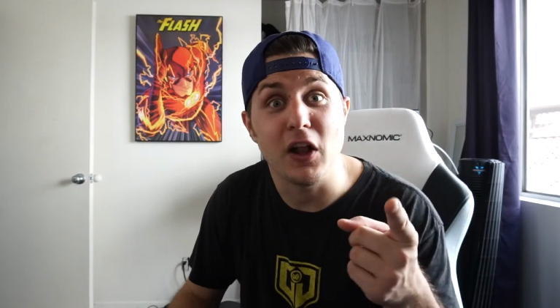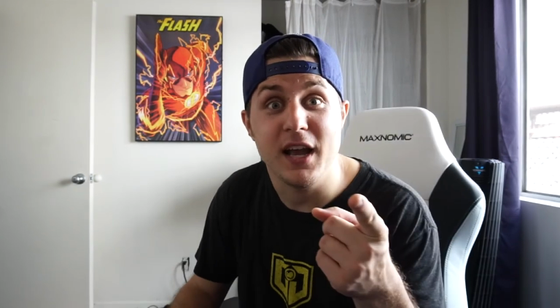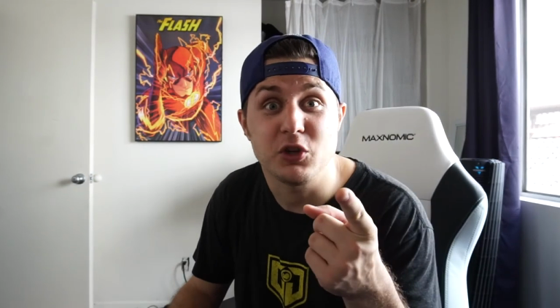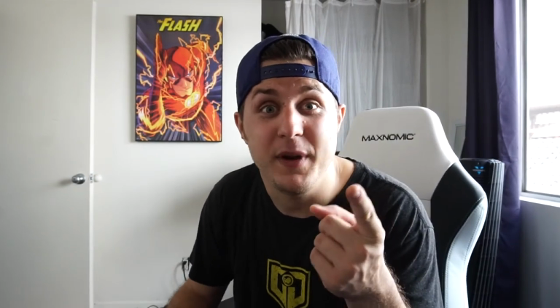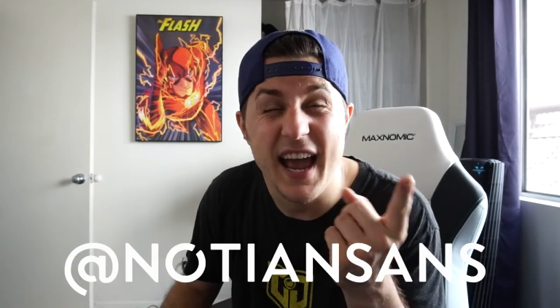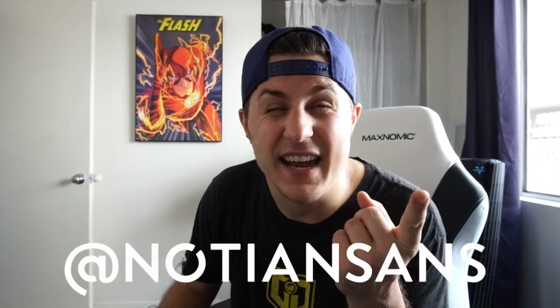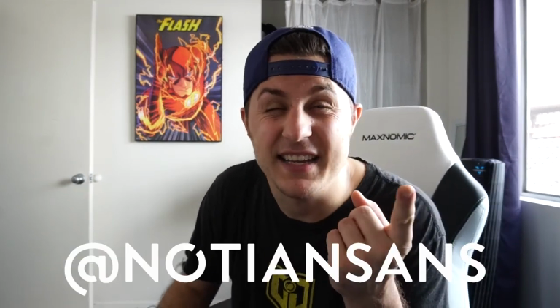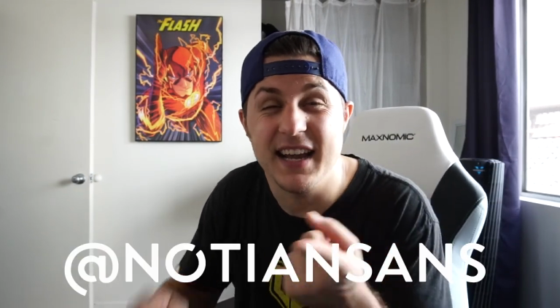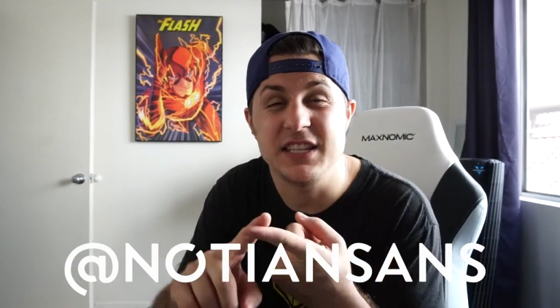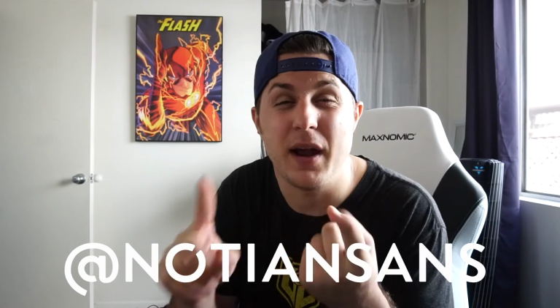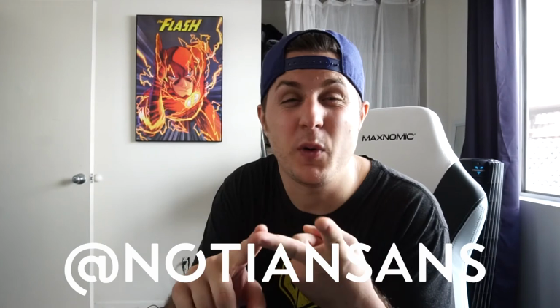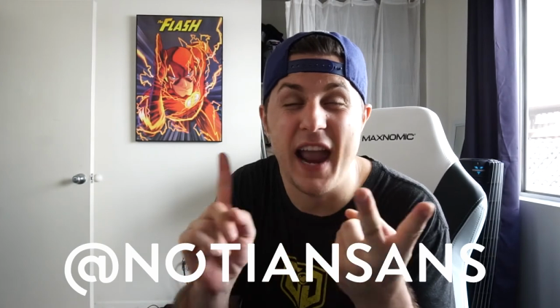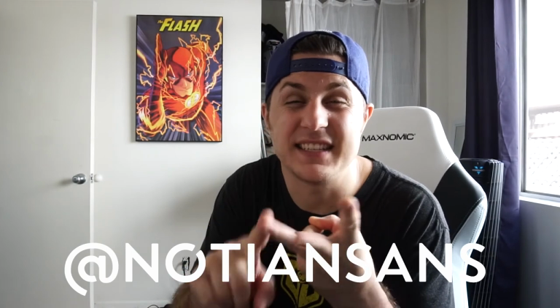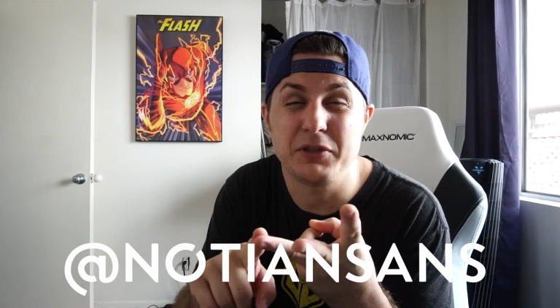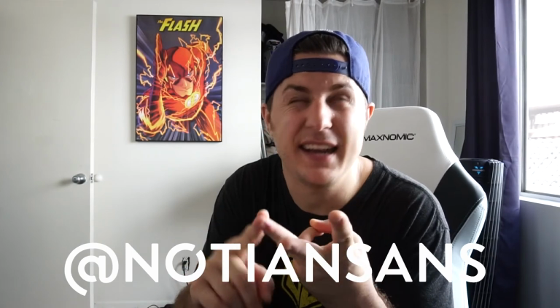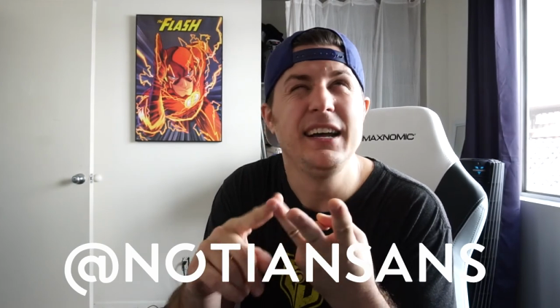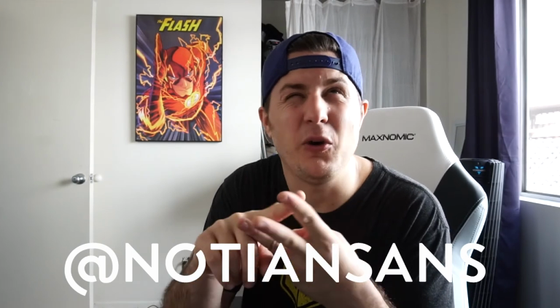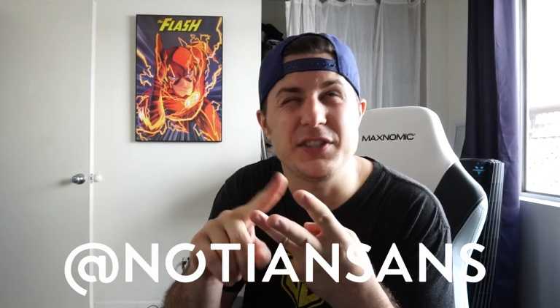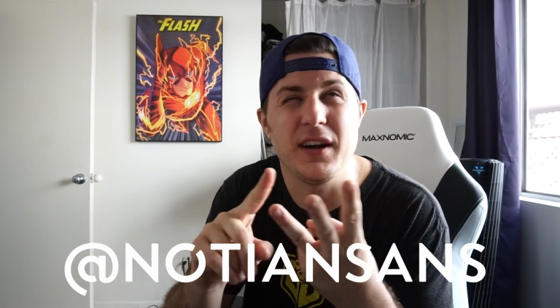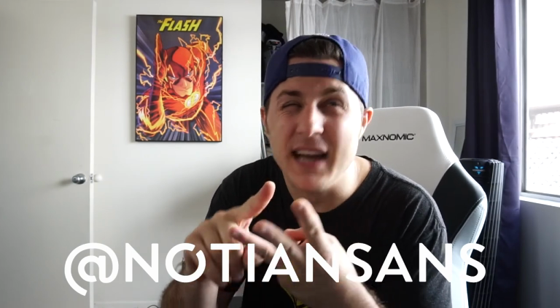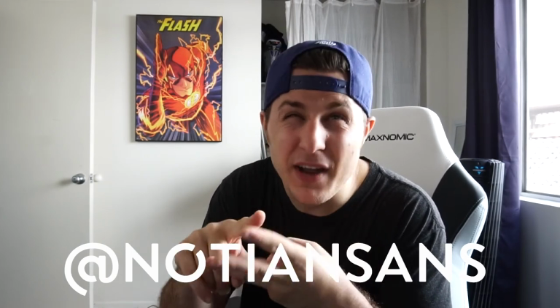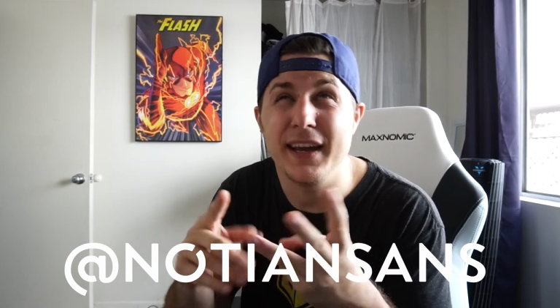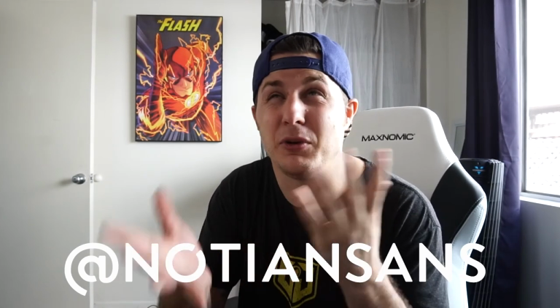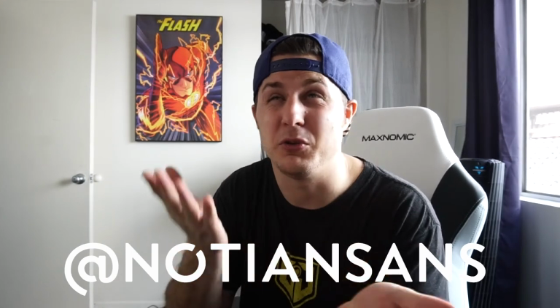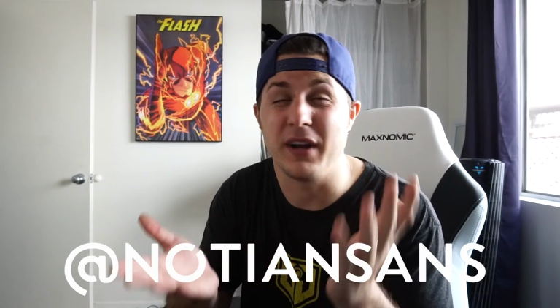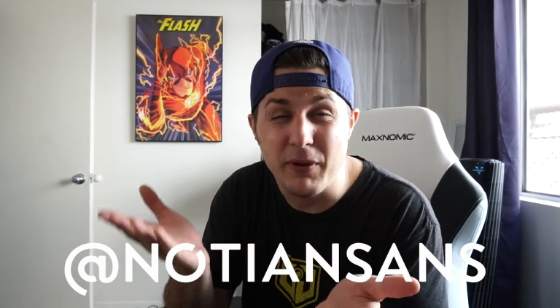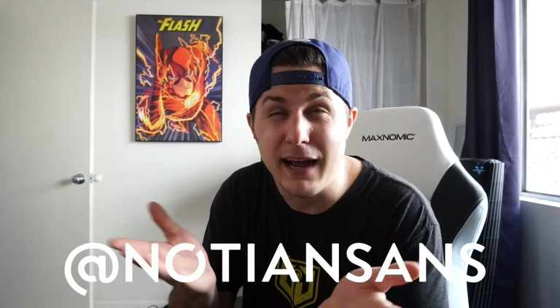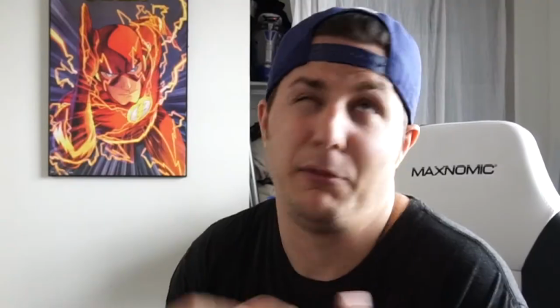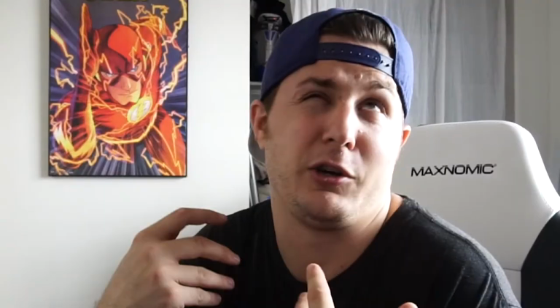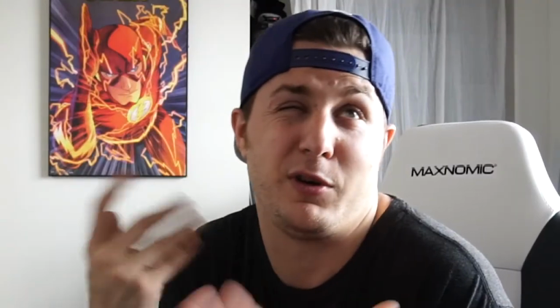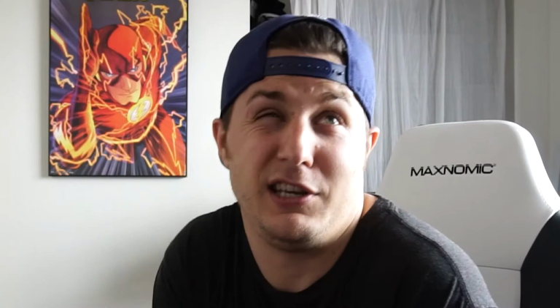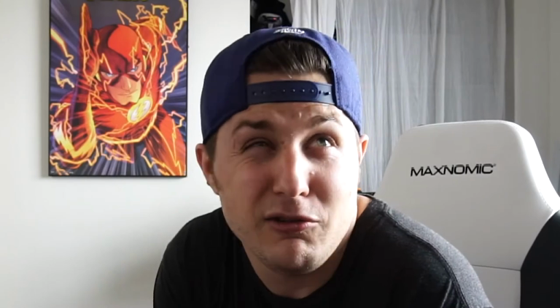Follow me on social media at Nadia and Sans — Instagram, Twitter, and Snapchat. The whole Instagram versus Snapchat thing — I'm not really sure what's going on right now, not really sure which one I'm going to use. Anyways, subscribe.